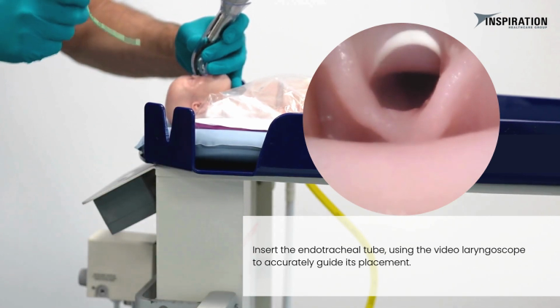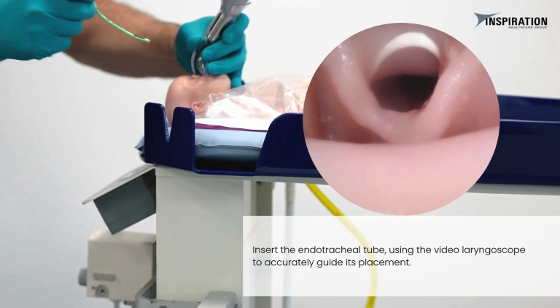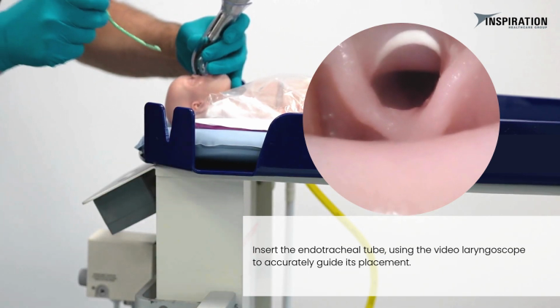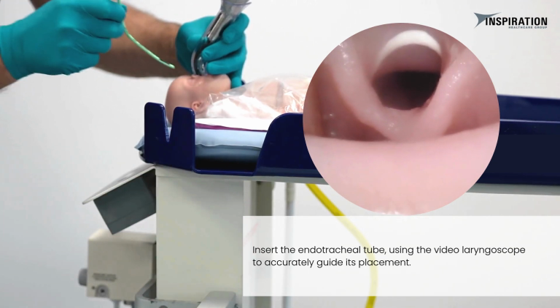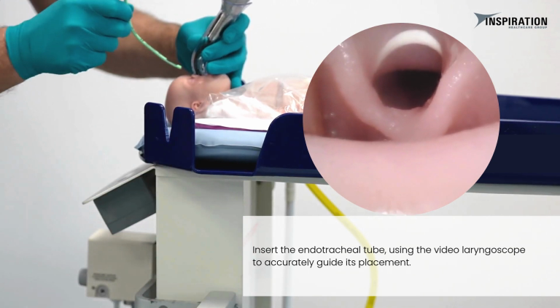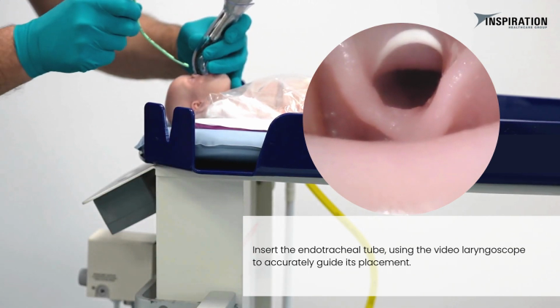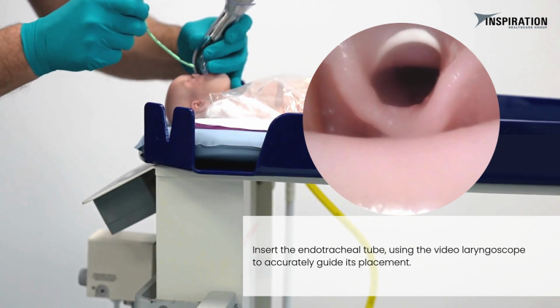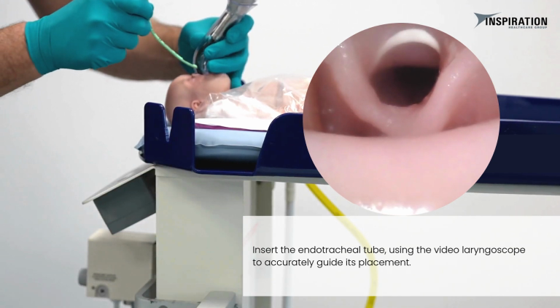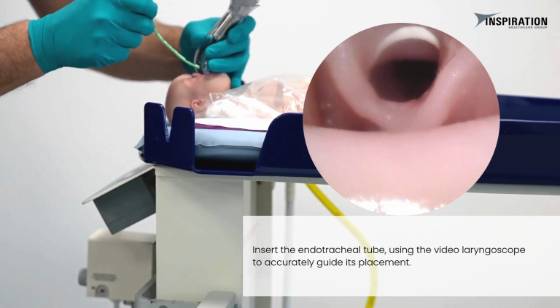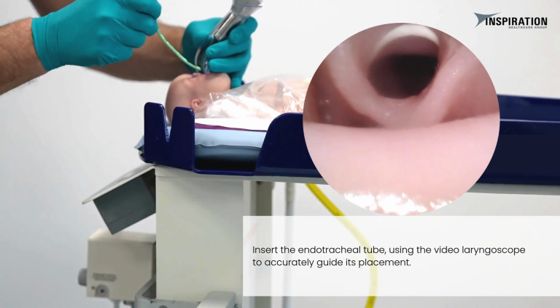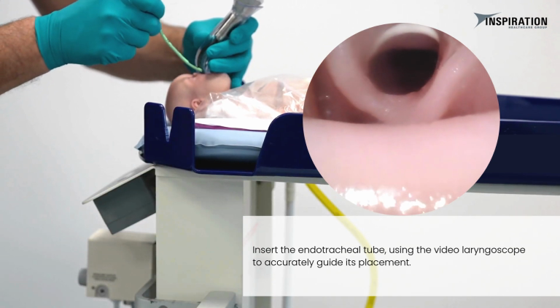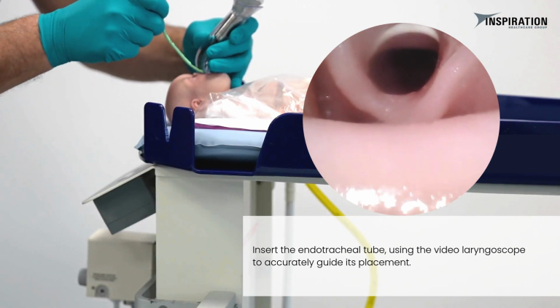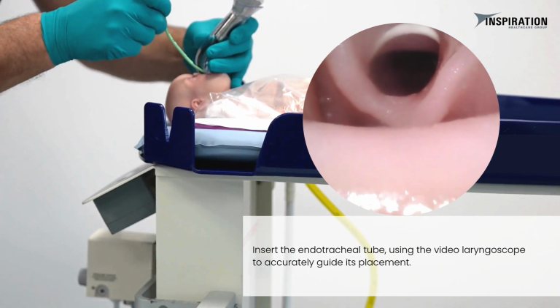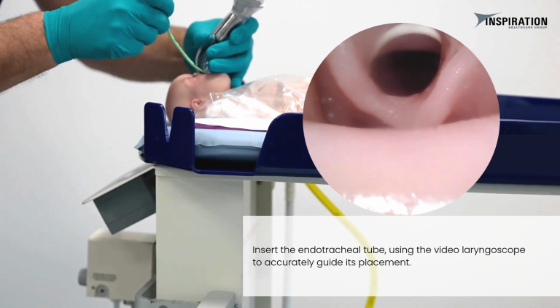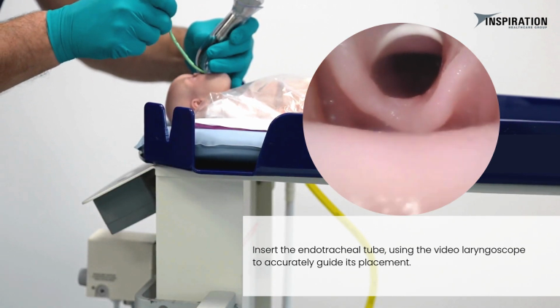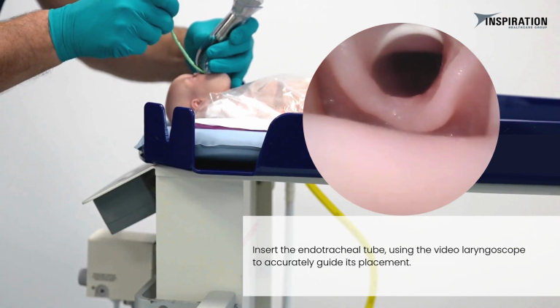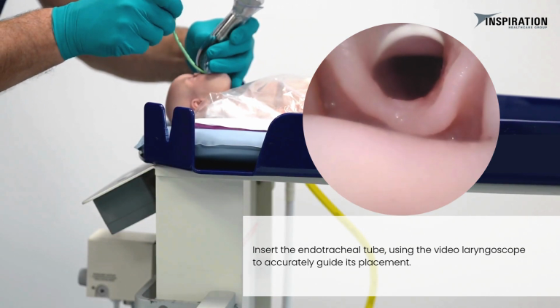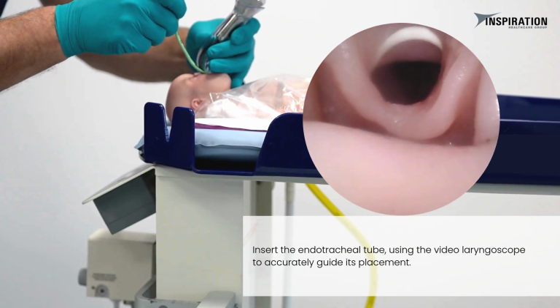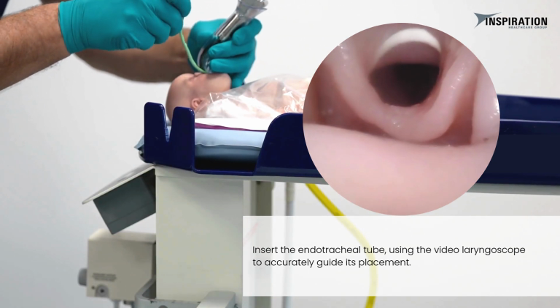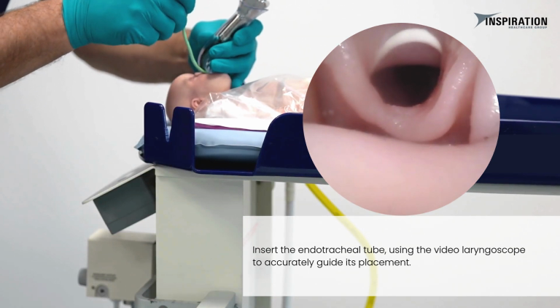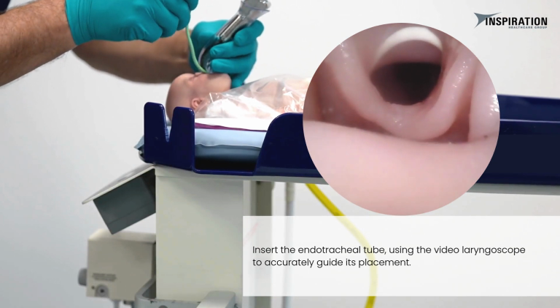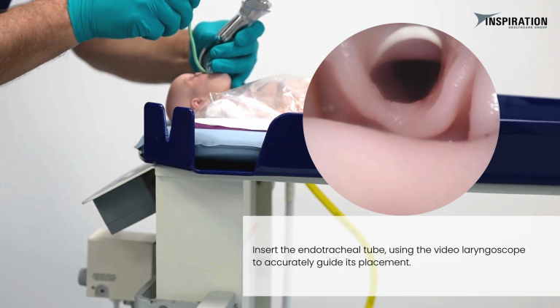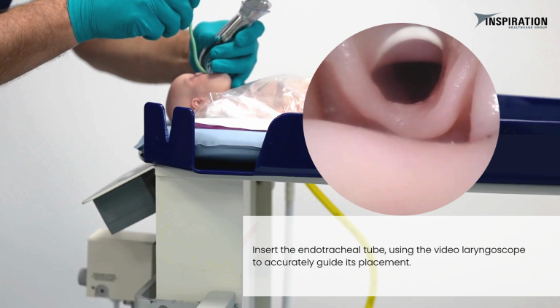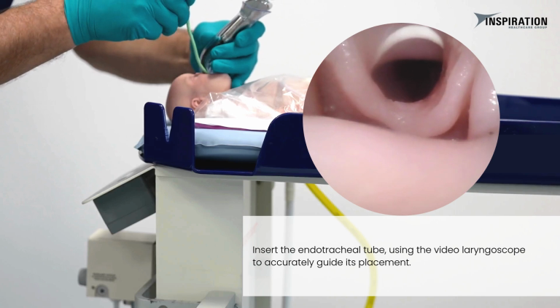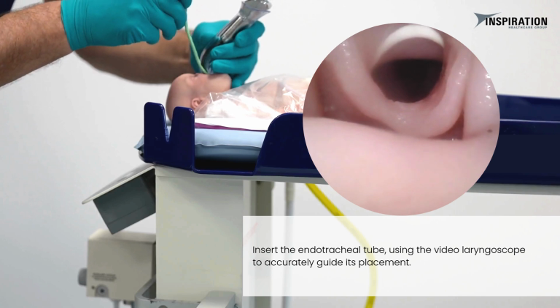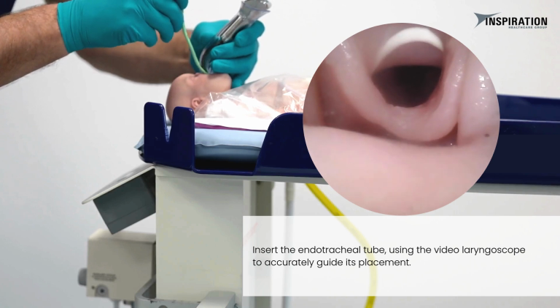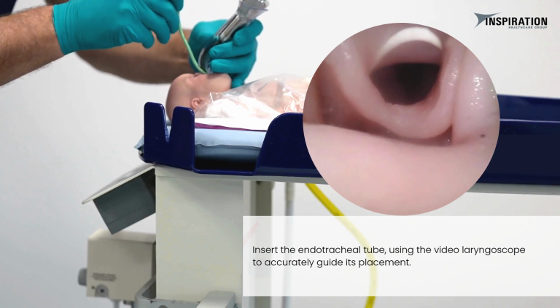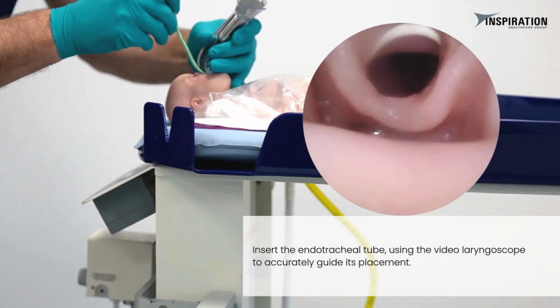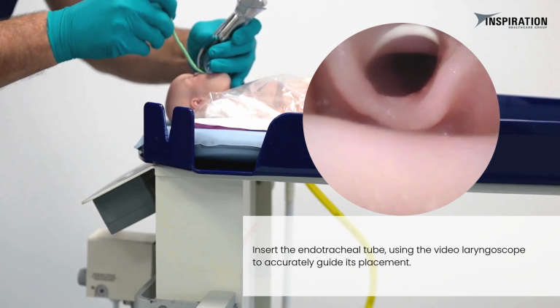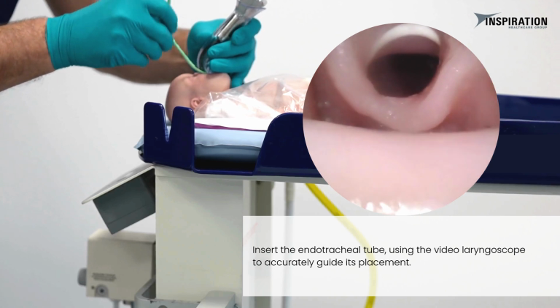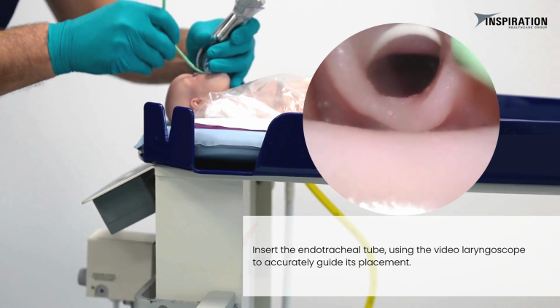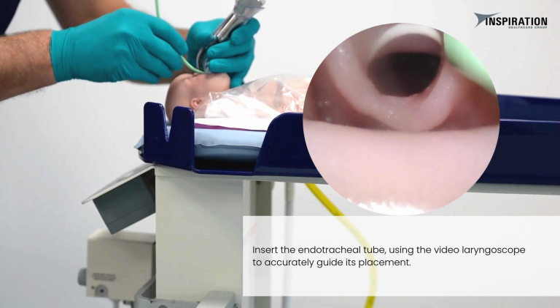Insert the endotracheal tube, using the video laryngoscope to accurately guide its placement.